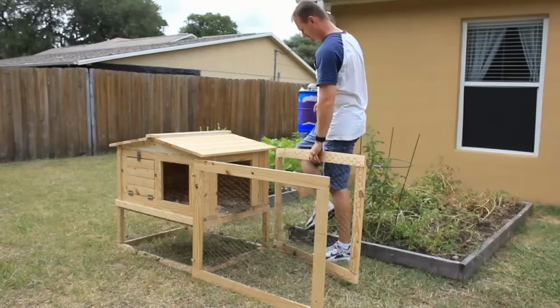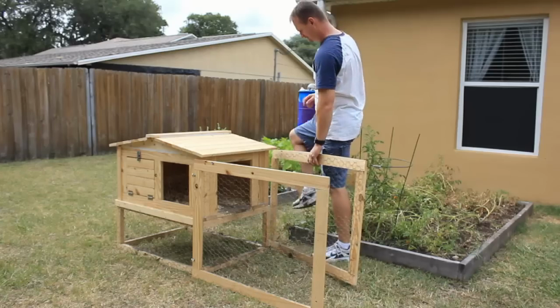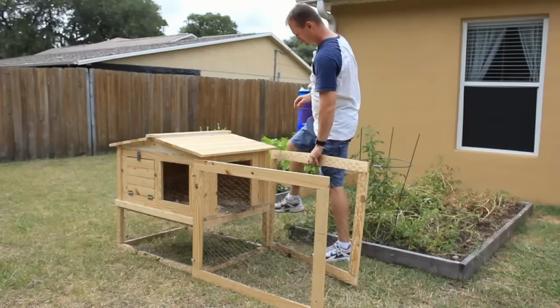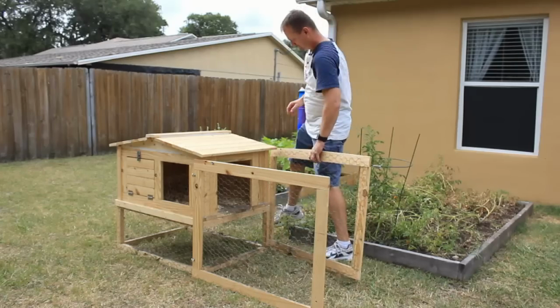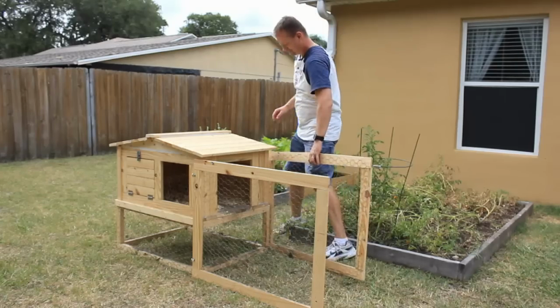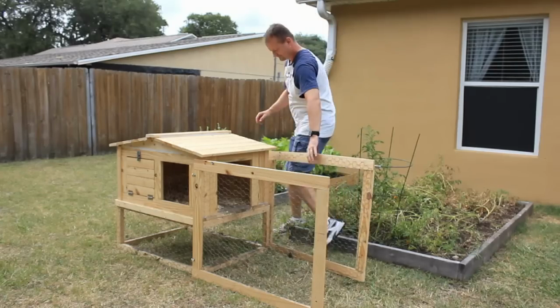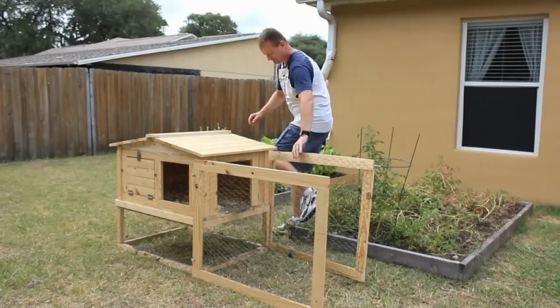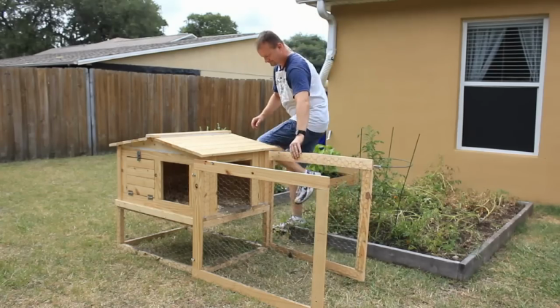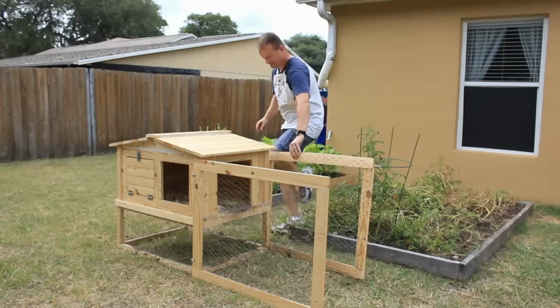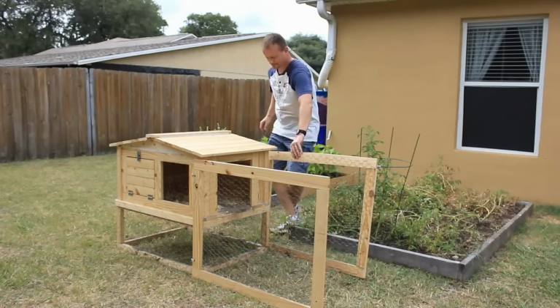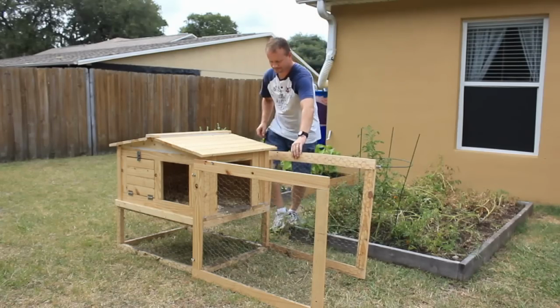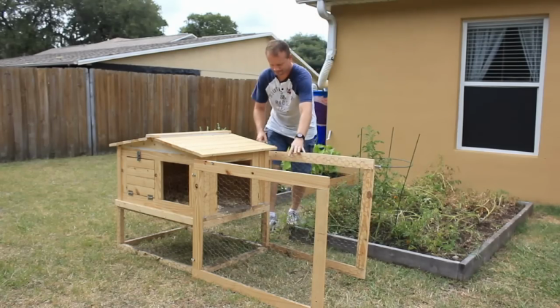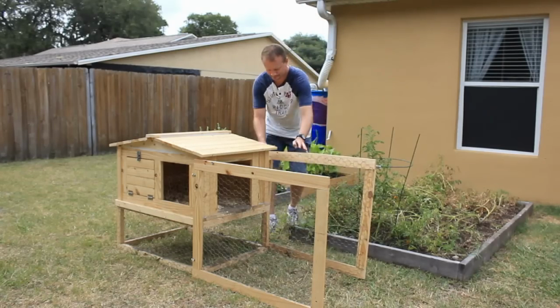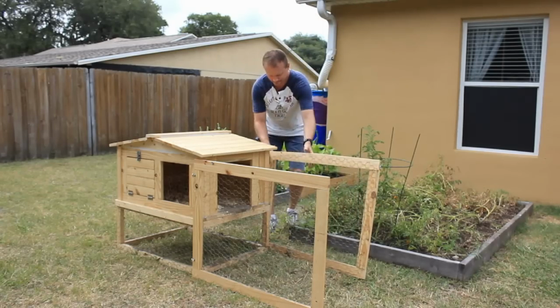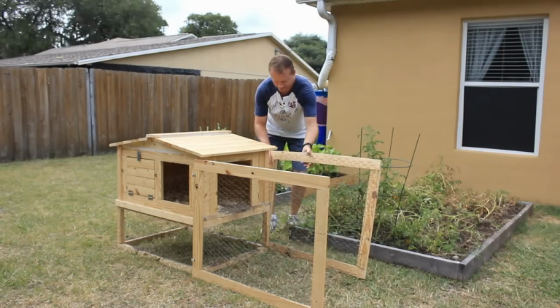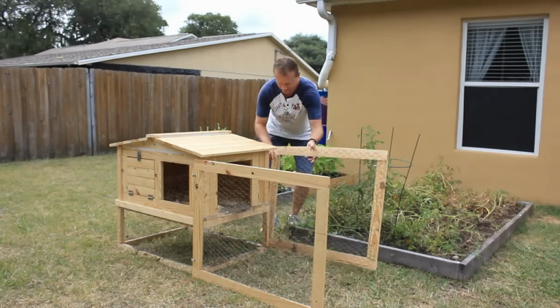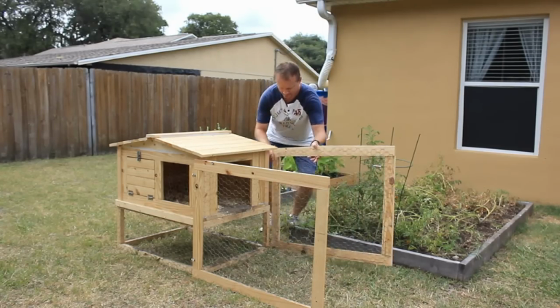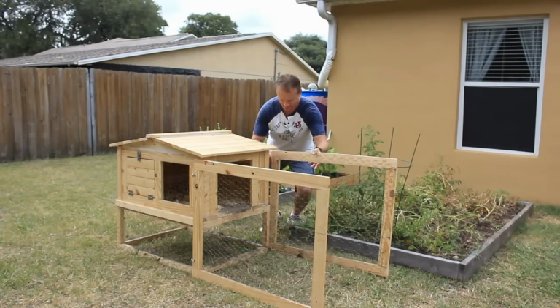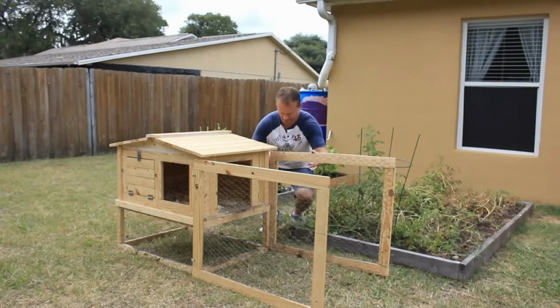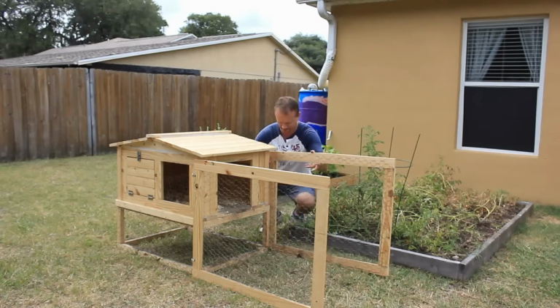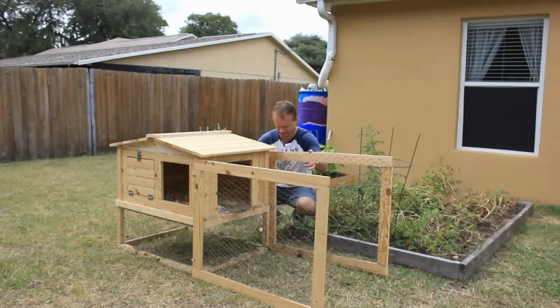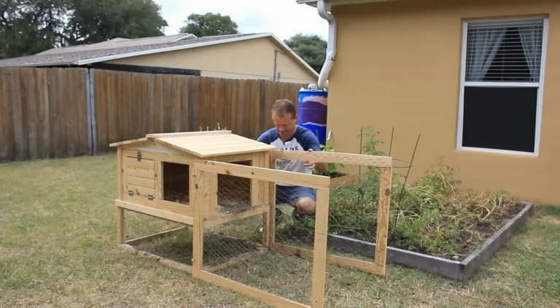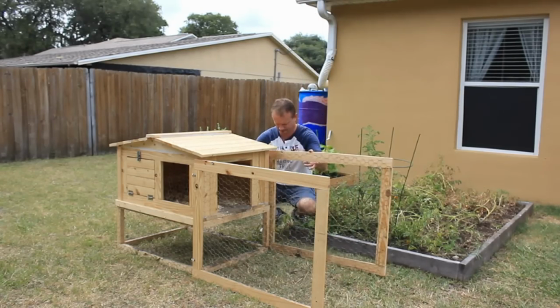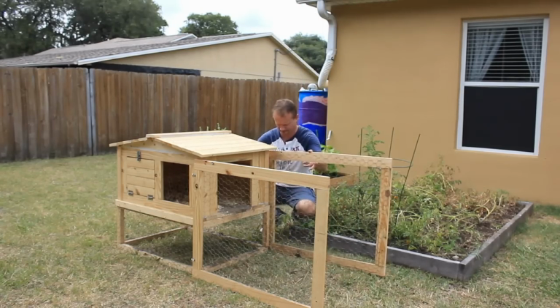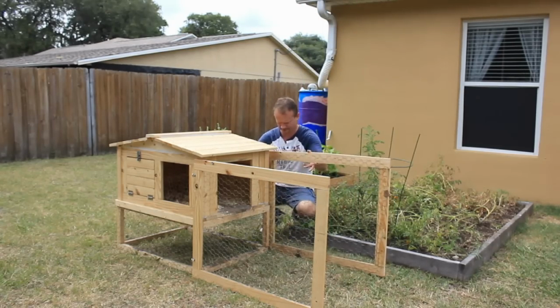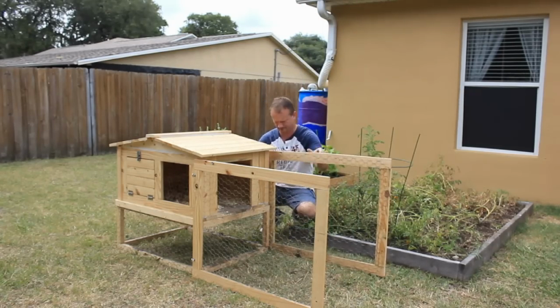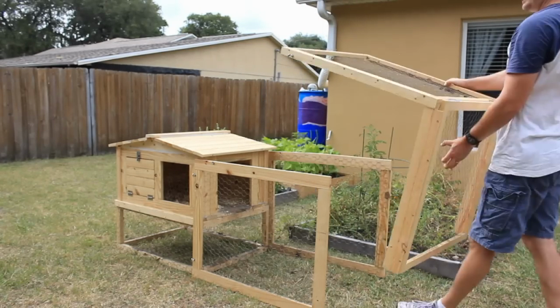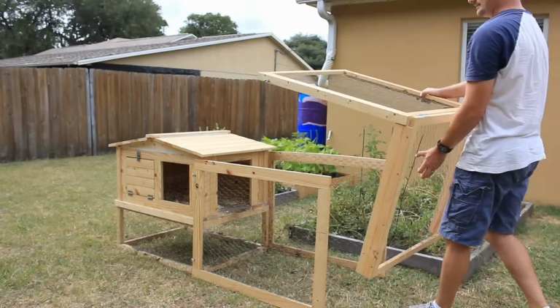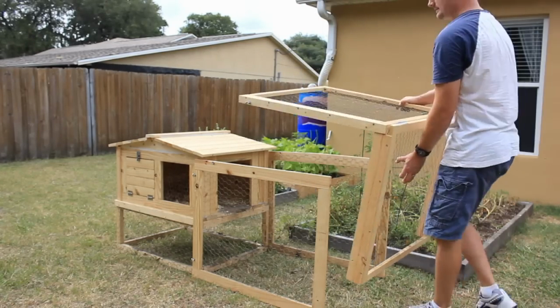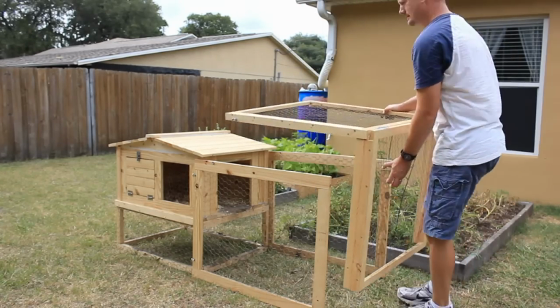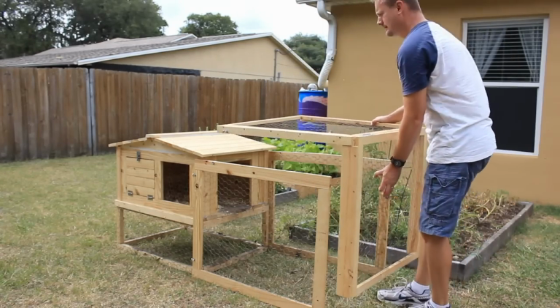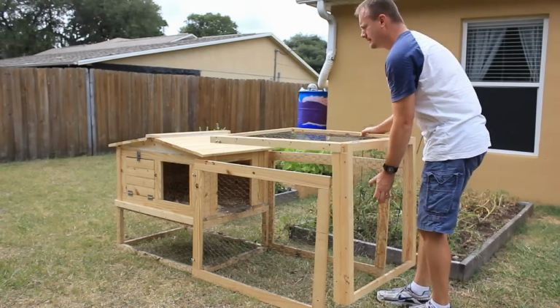I also built the run in three different pieces so it can be disassembled and taken with us when we move.